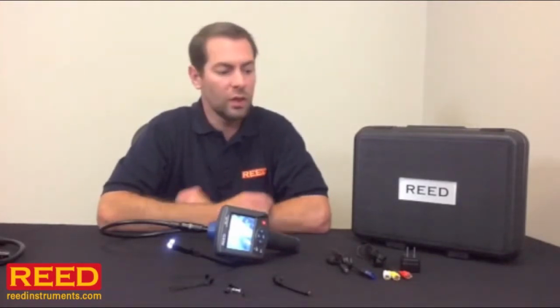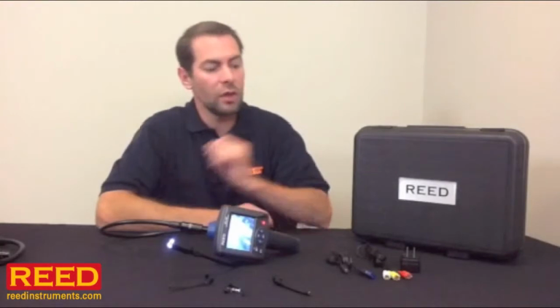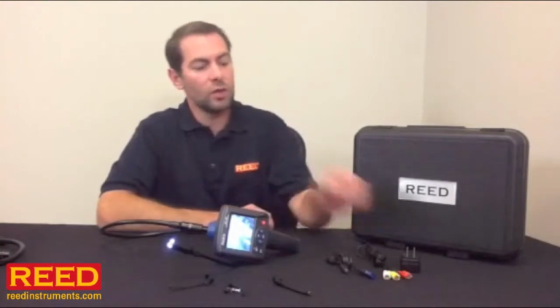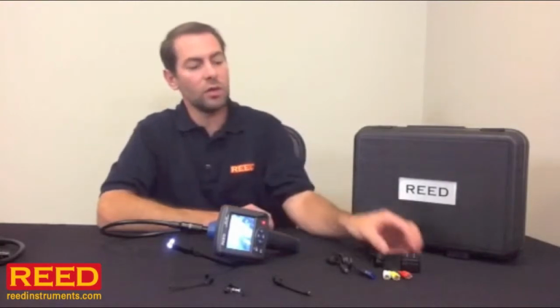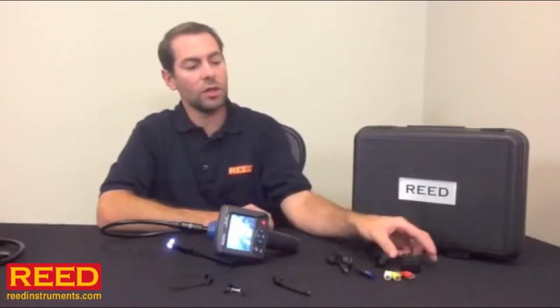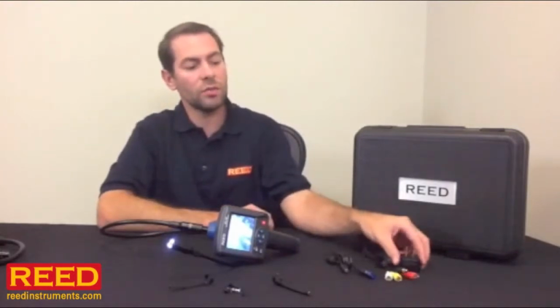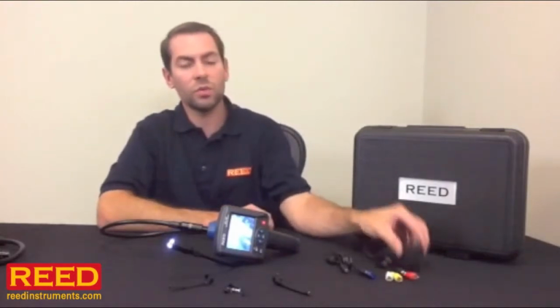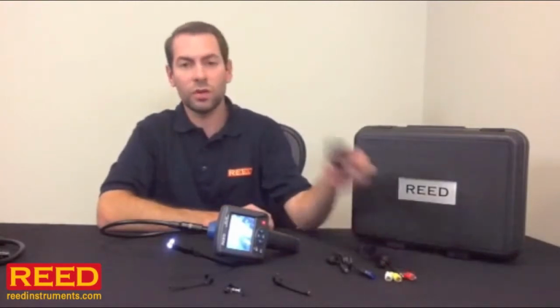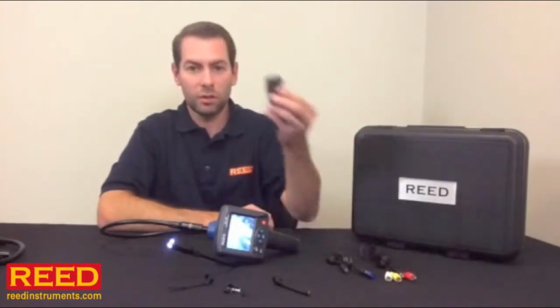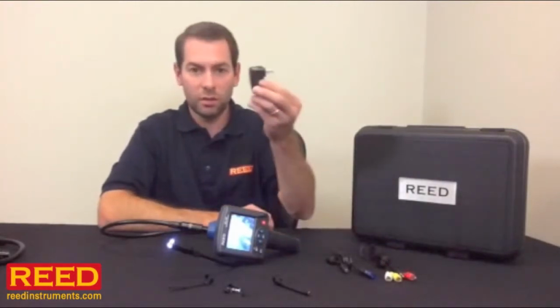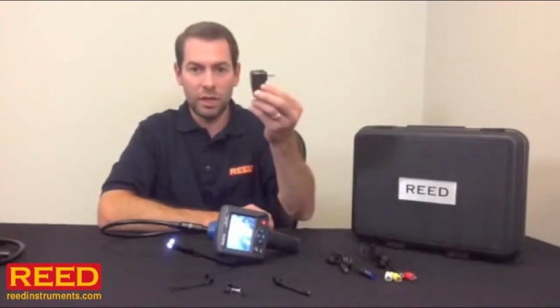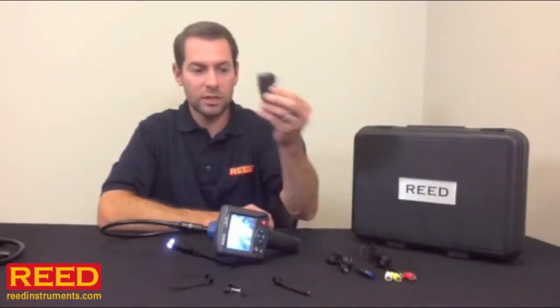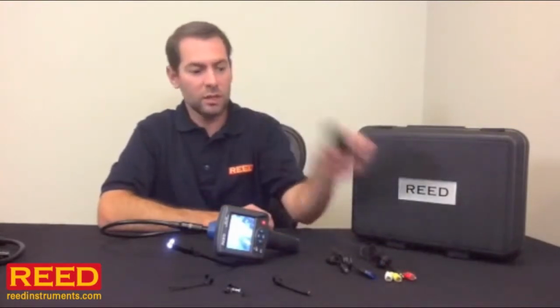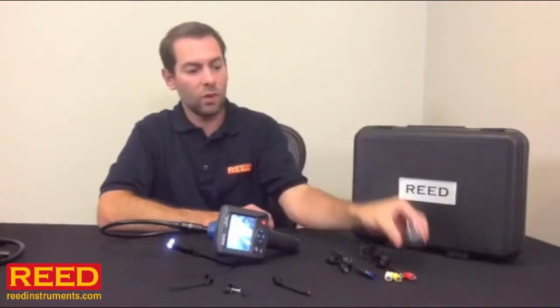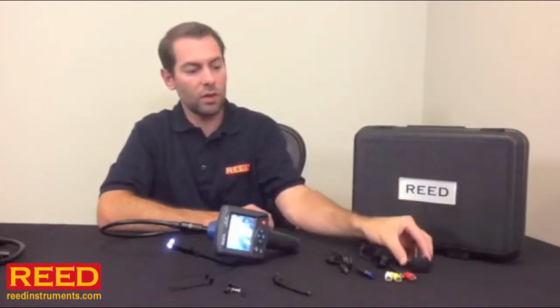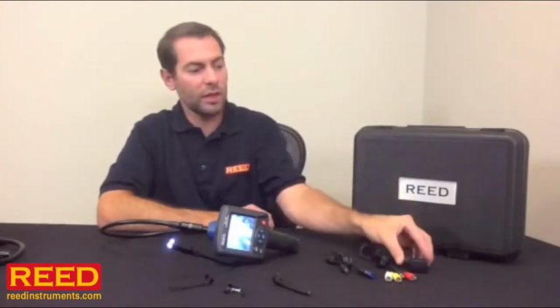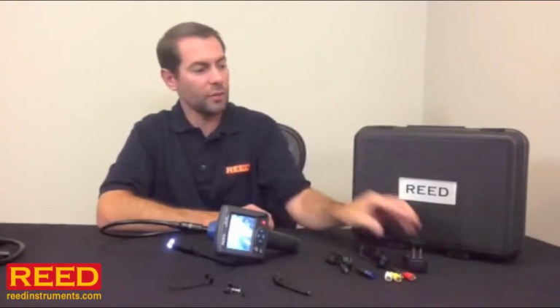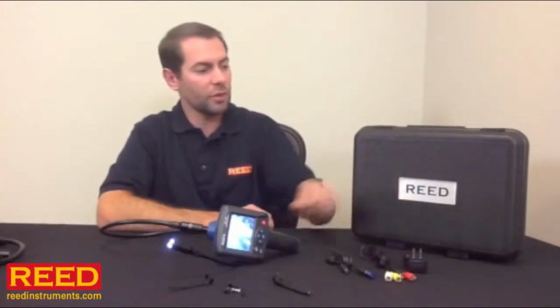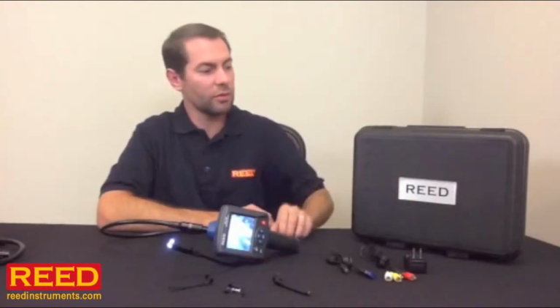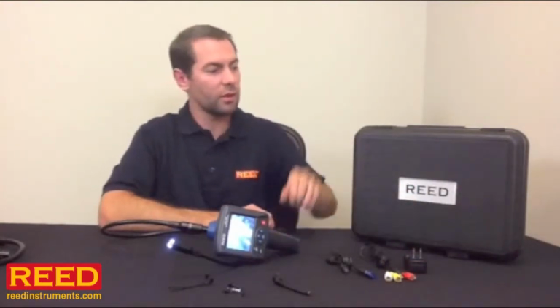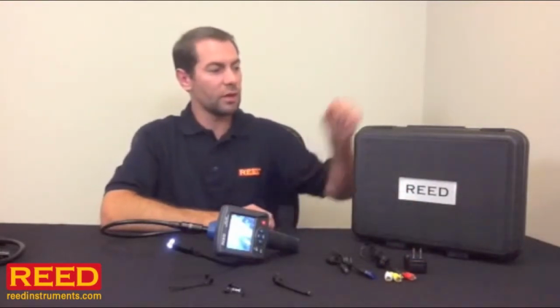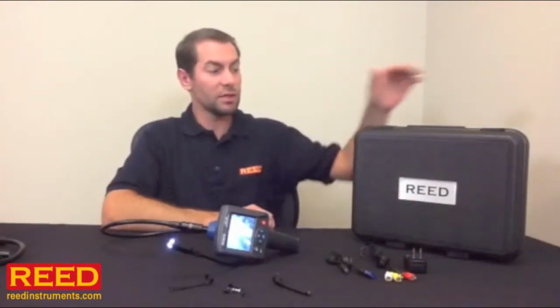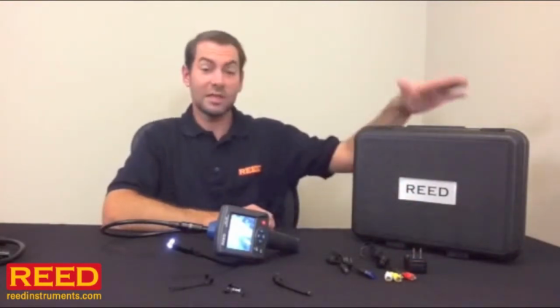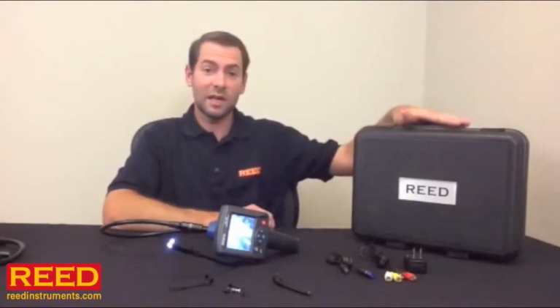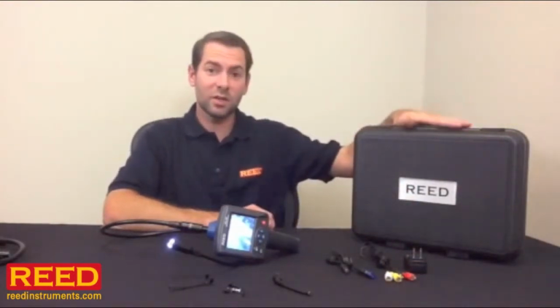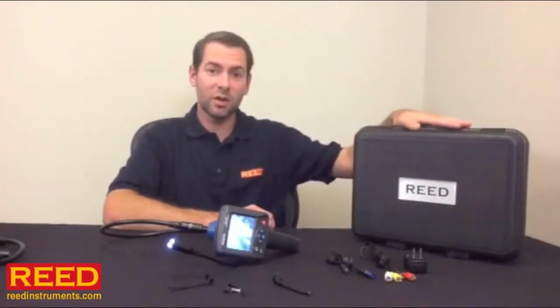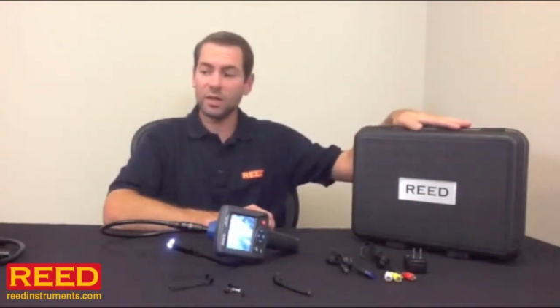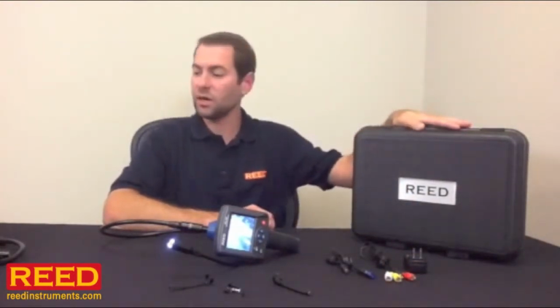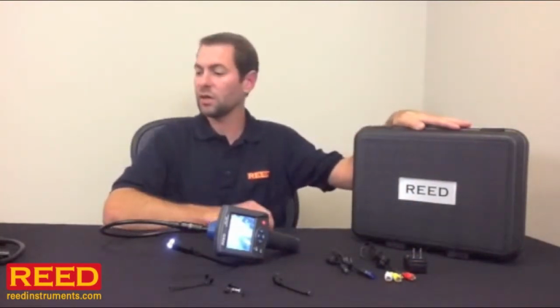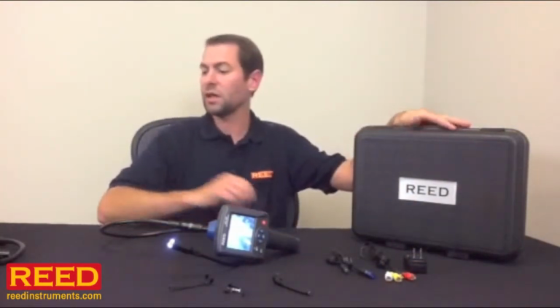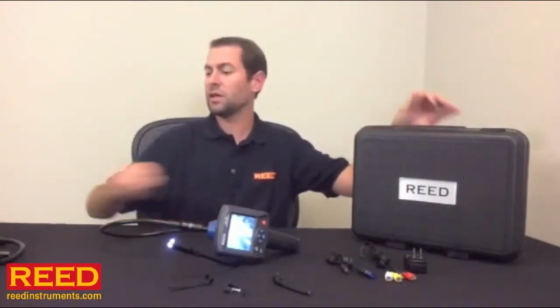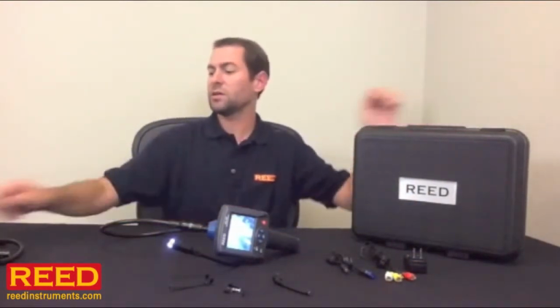The unit comes with an AC wall adapter. It has a nice hard carrying case.